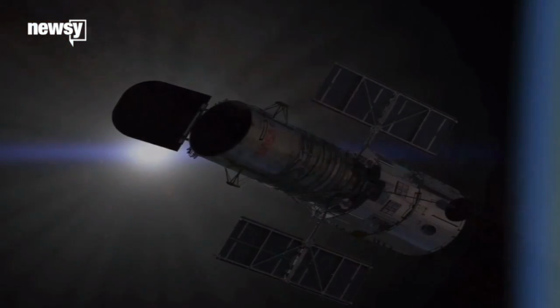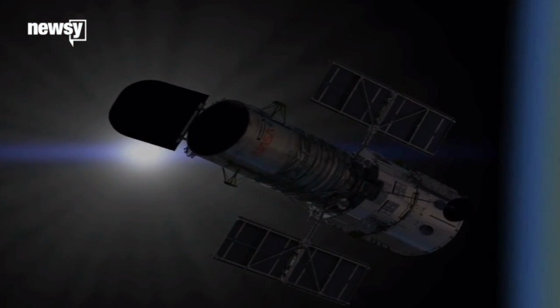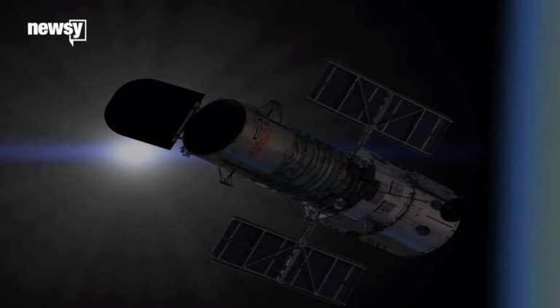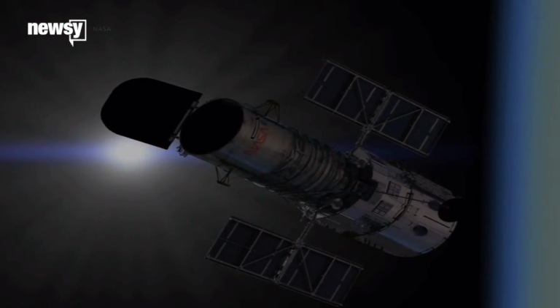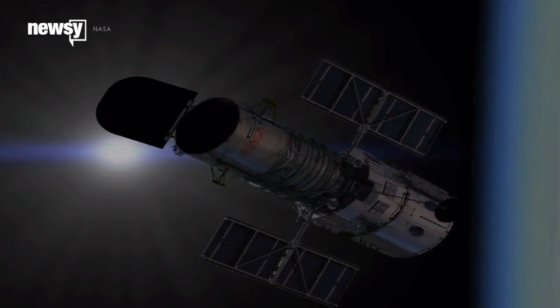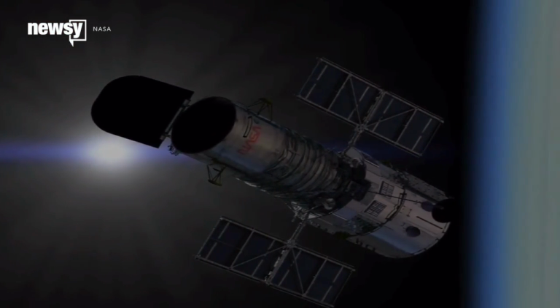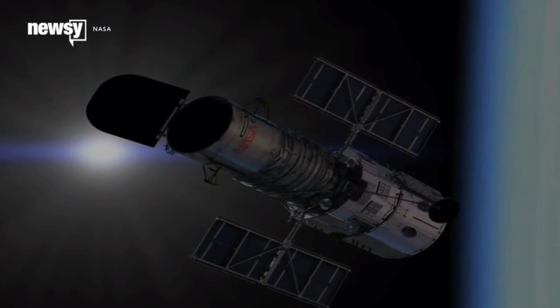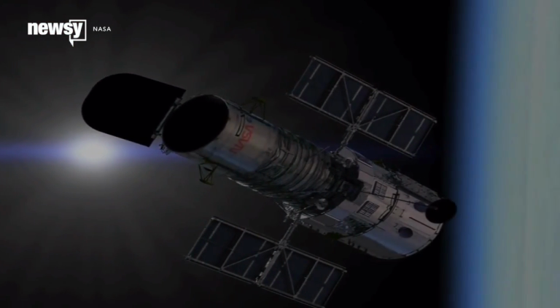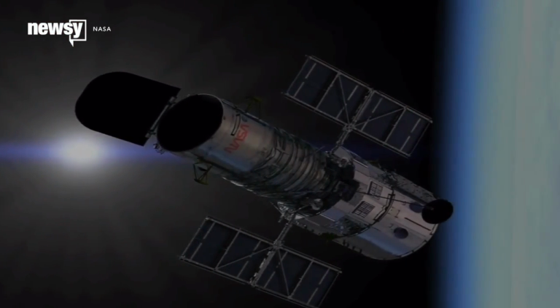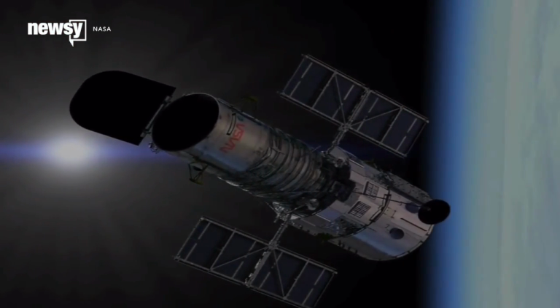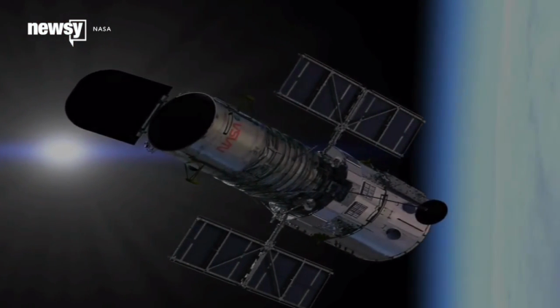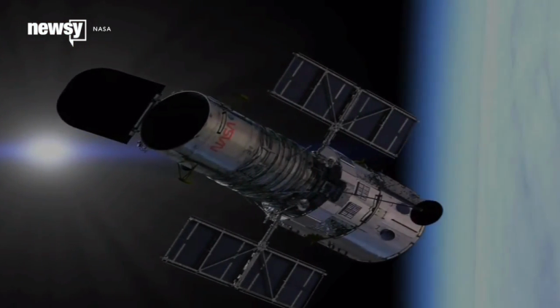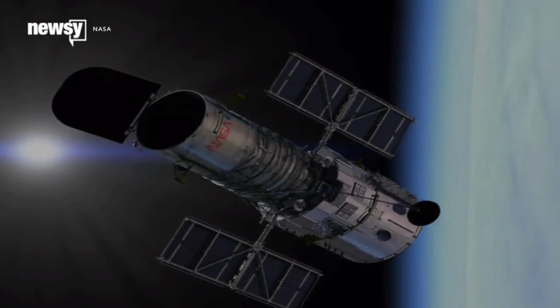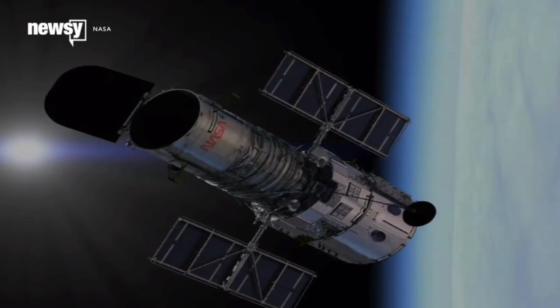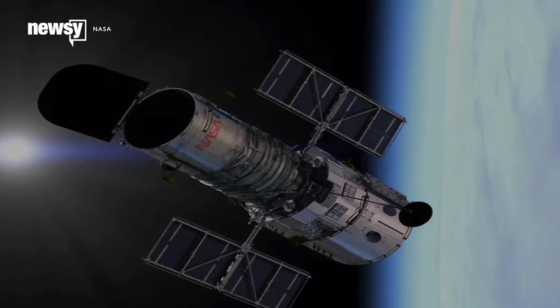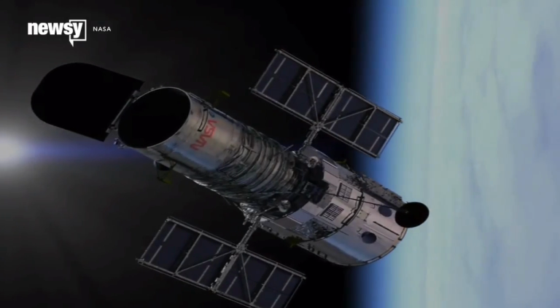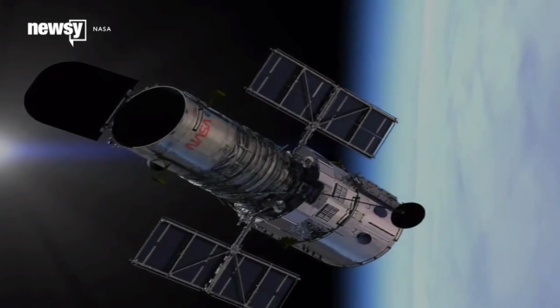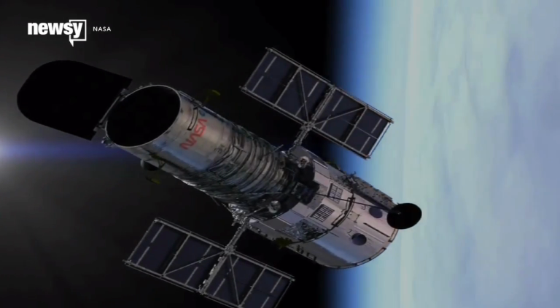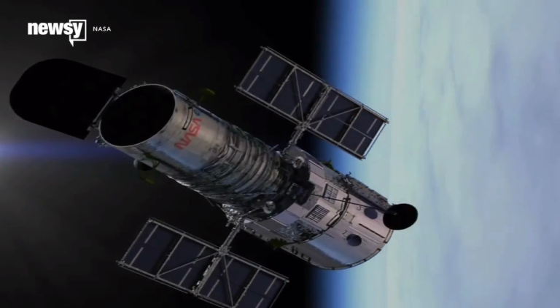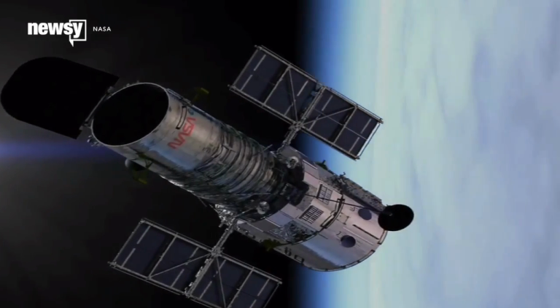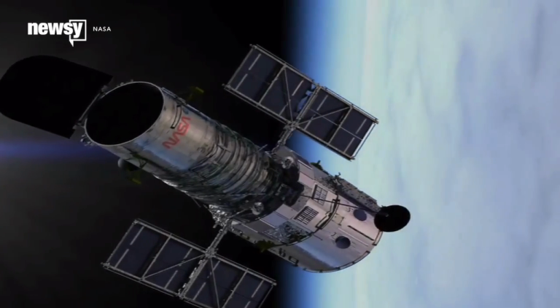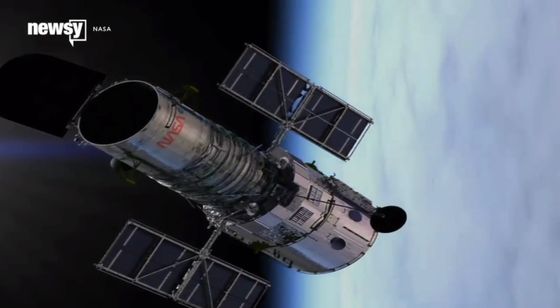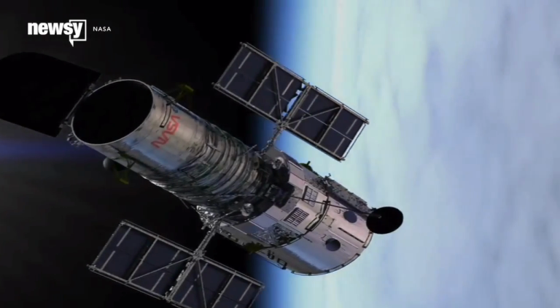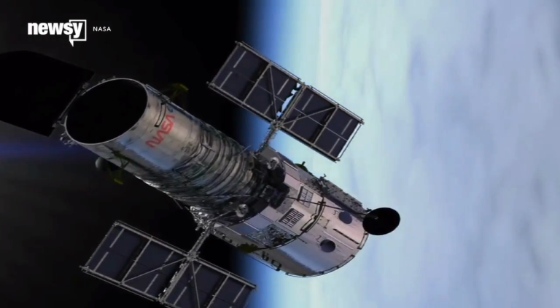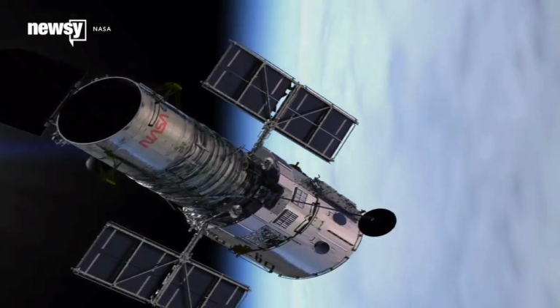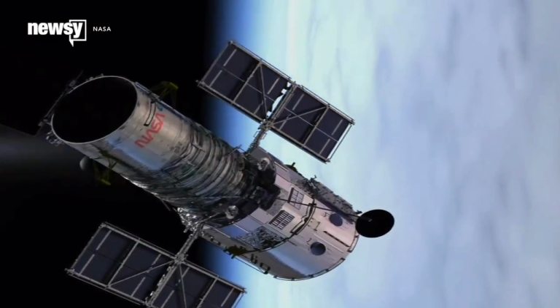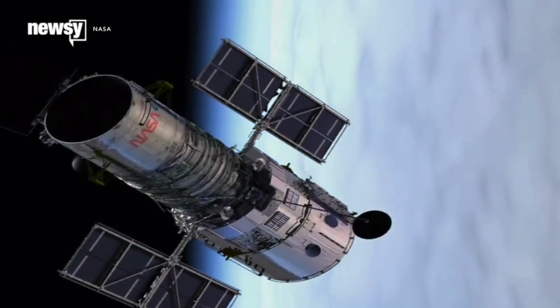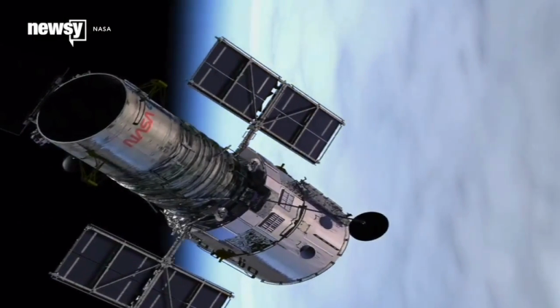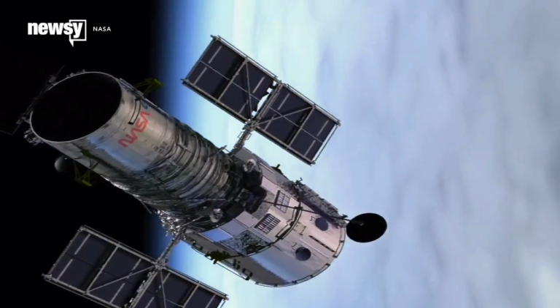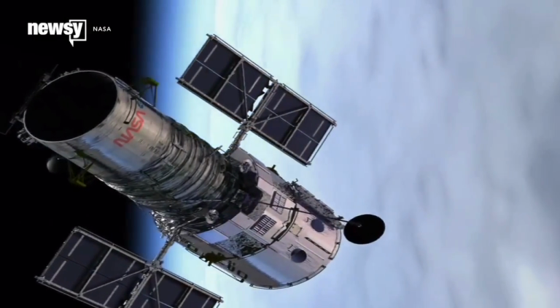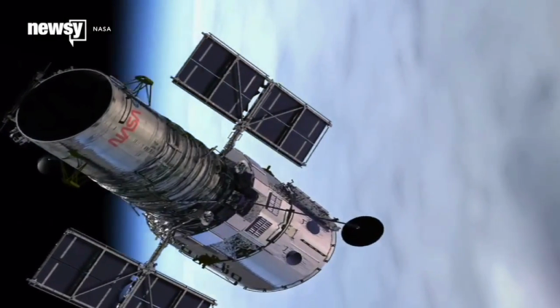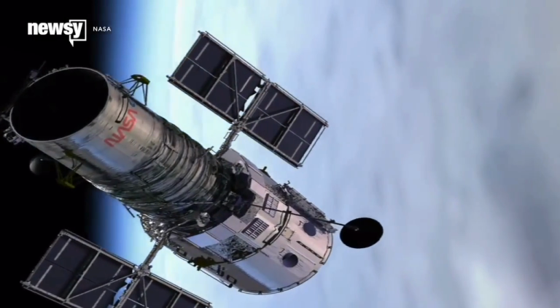And to this day, Hubble is still at it. NASA says the telescope will keep collecting images for as long as it stays in working condition.